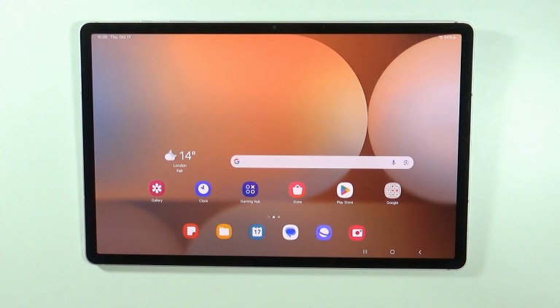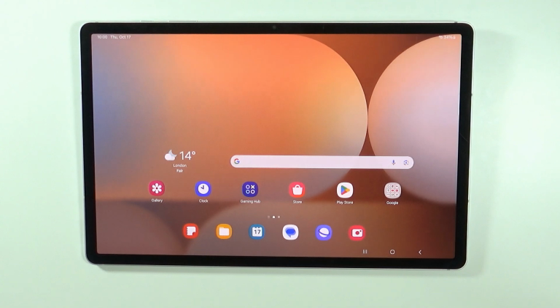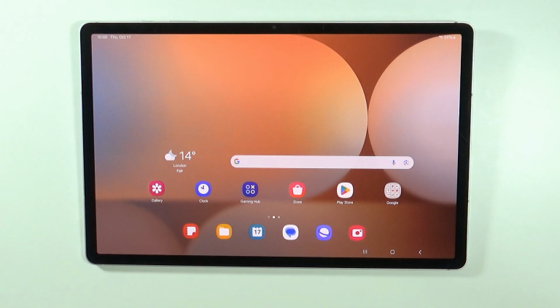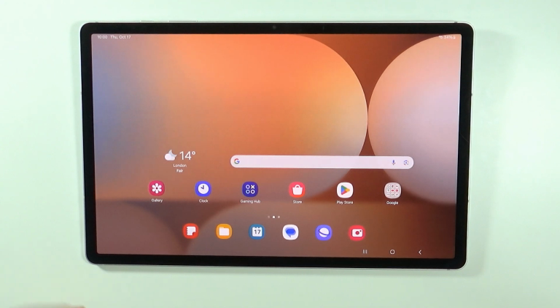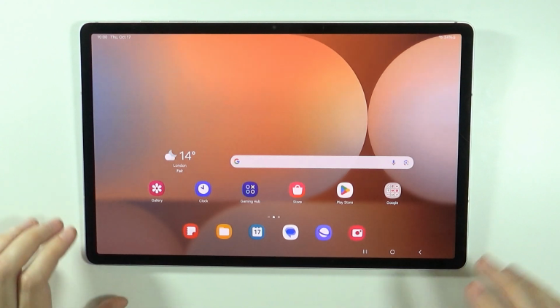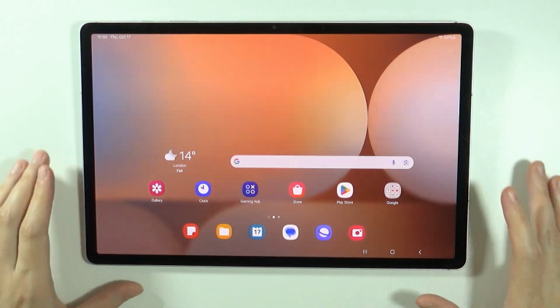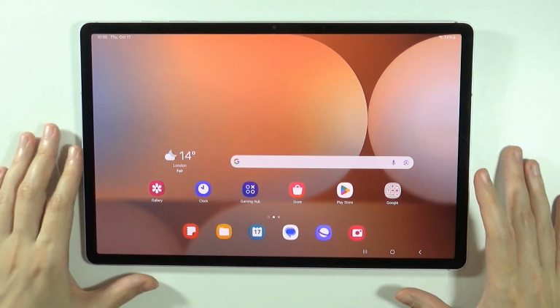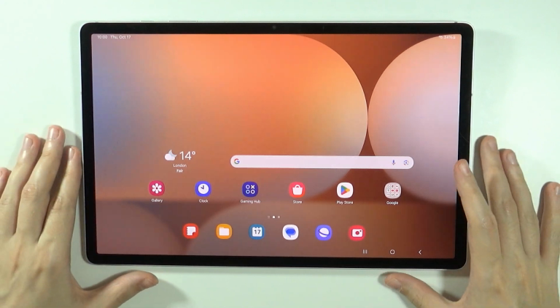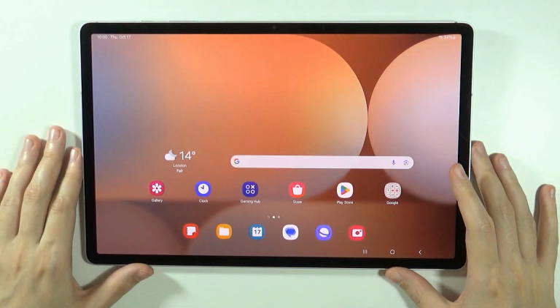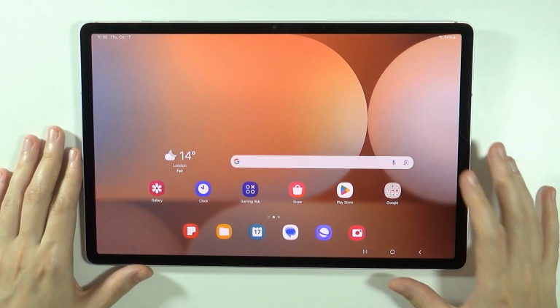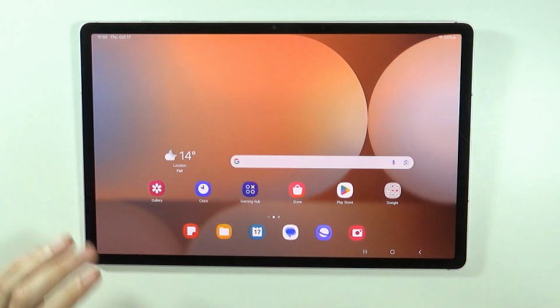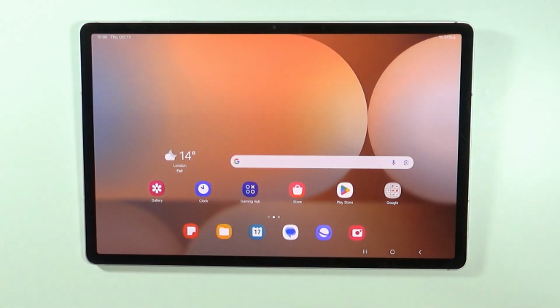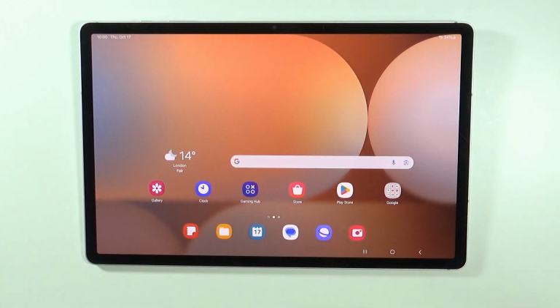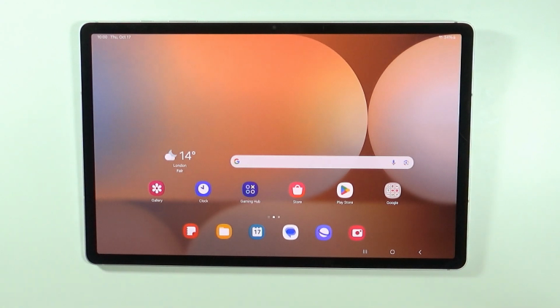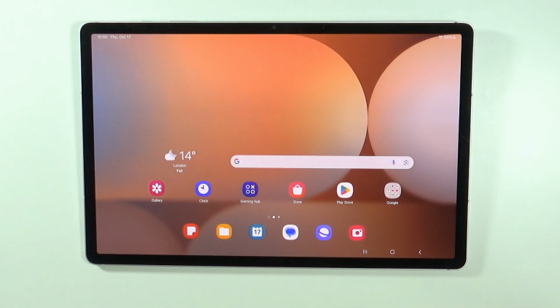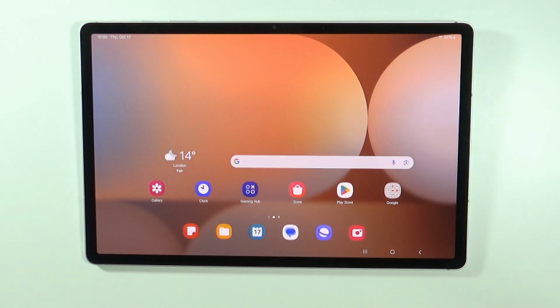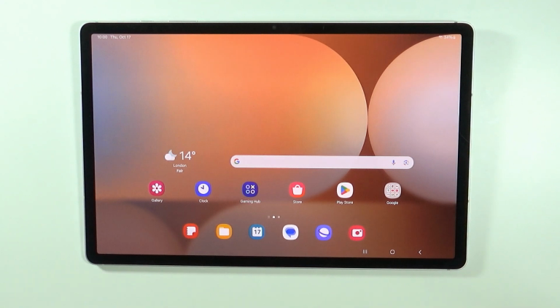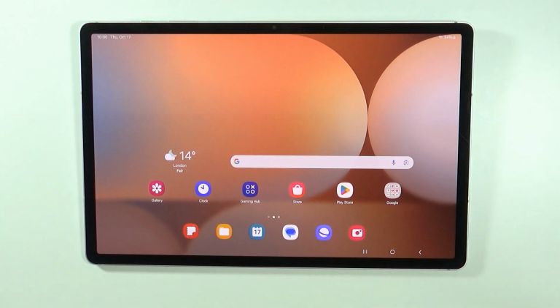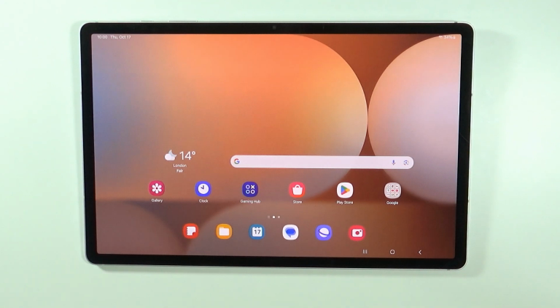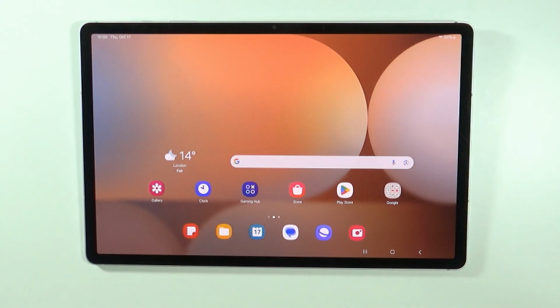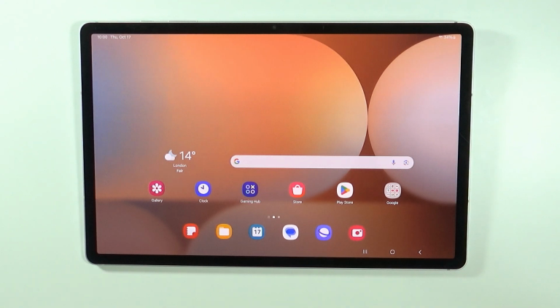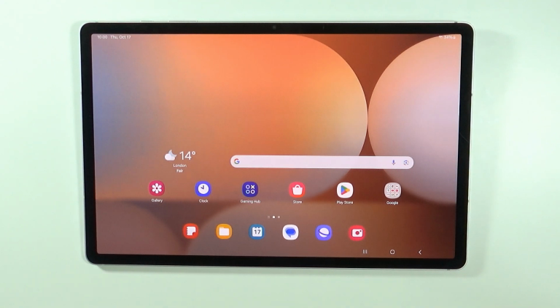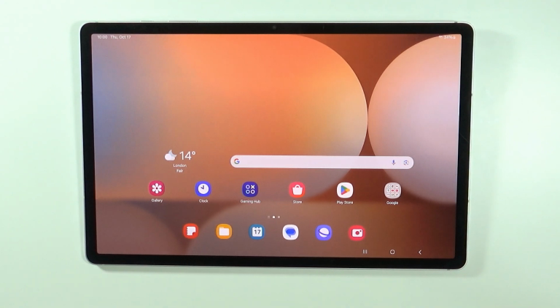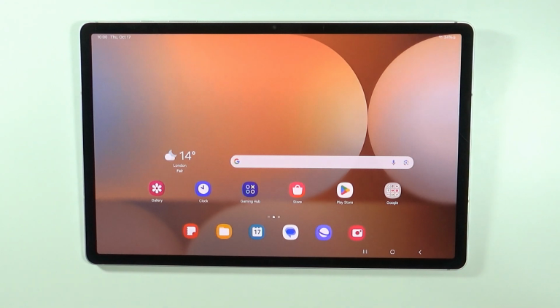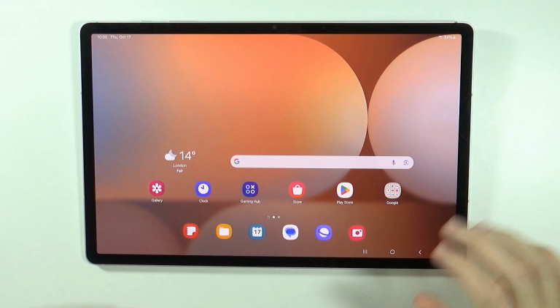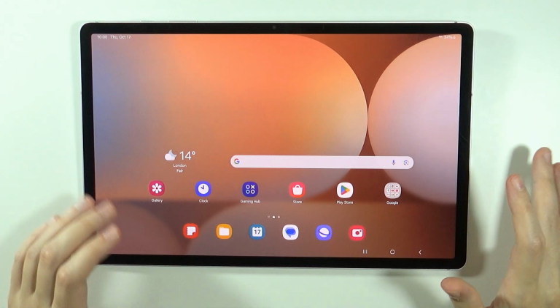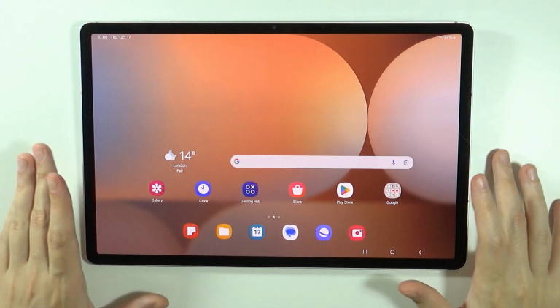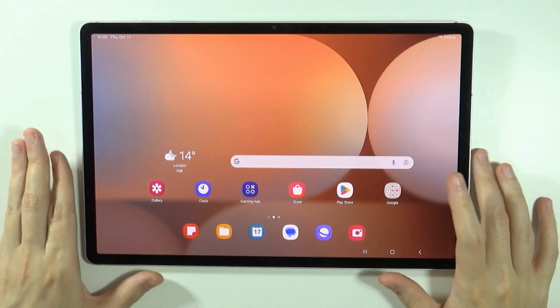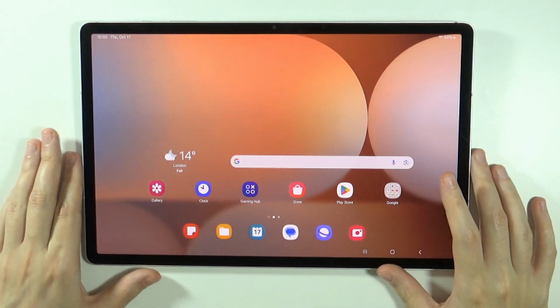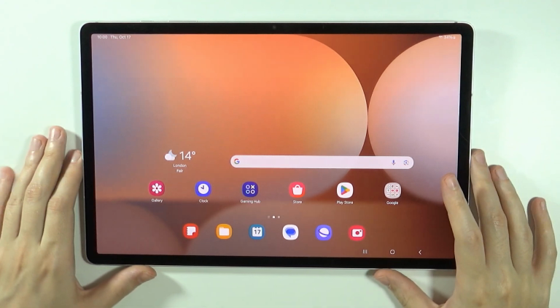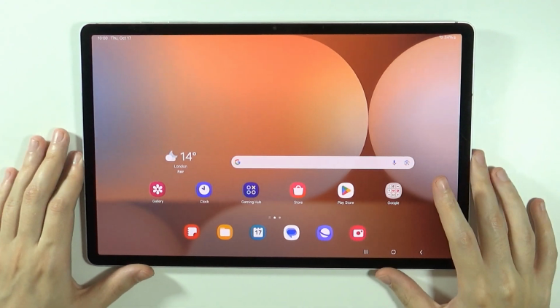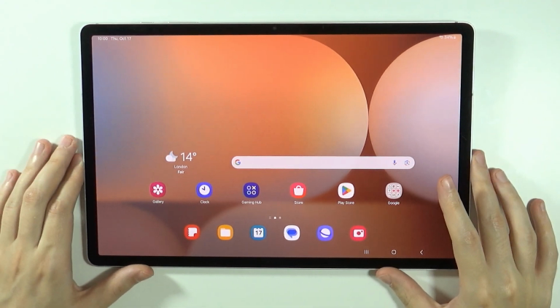Hello, in this video I'm going to show you how to disable the touch screen on Samsung Galaxy Tab S10 Plus and S10 Ultra.